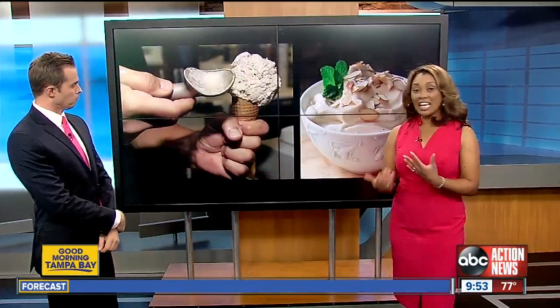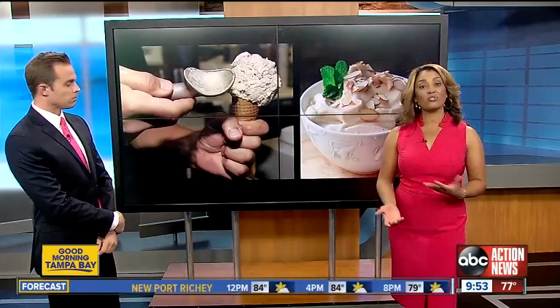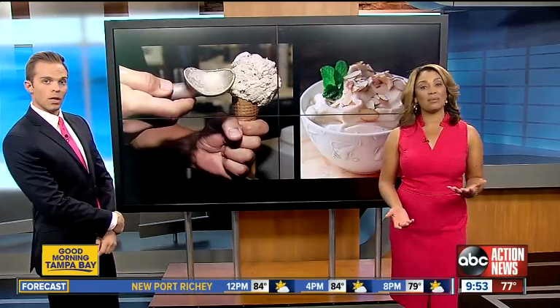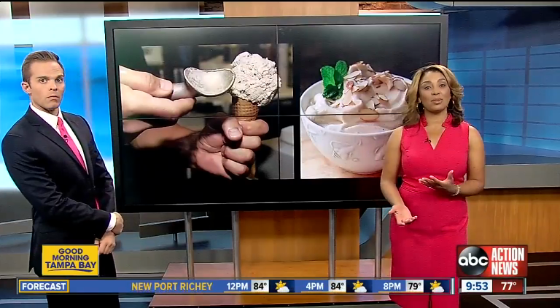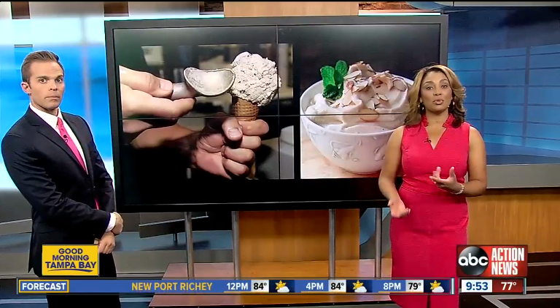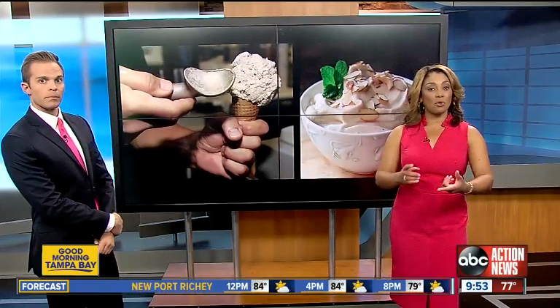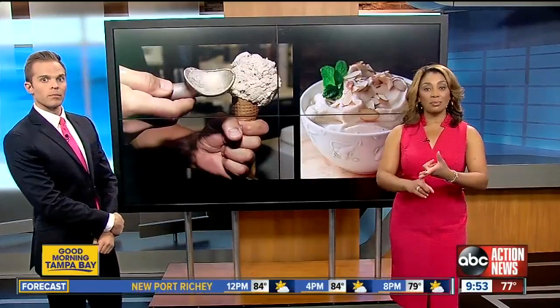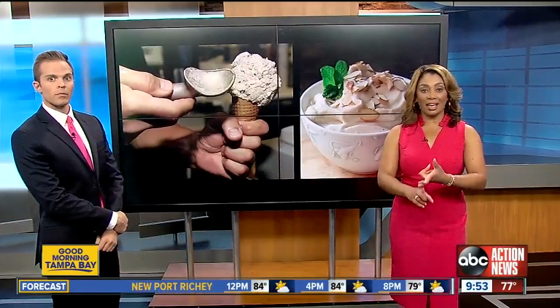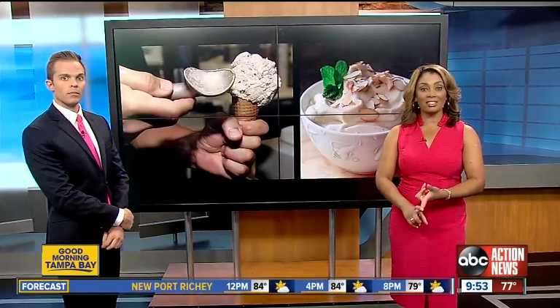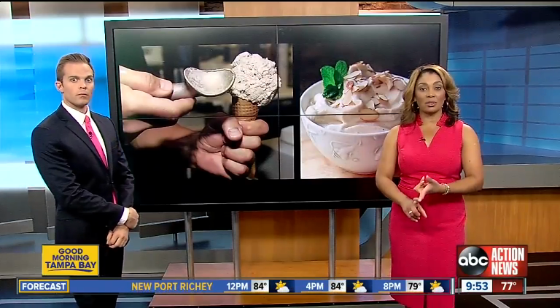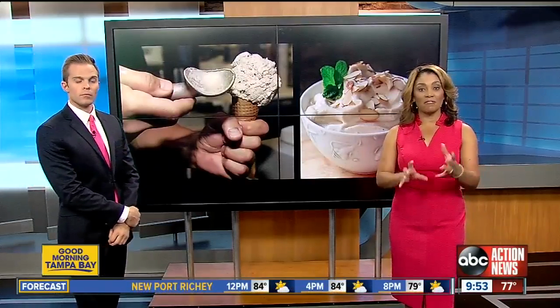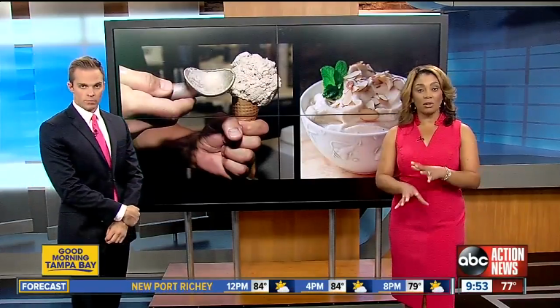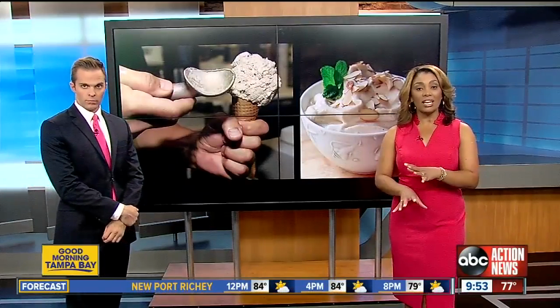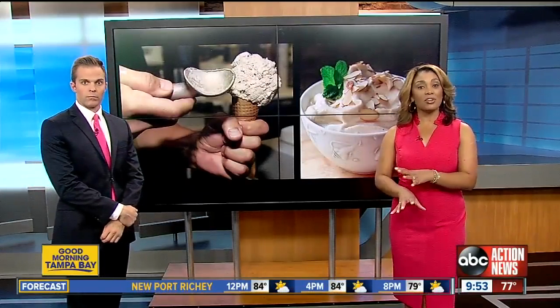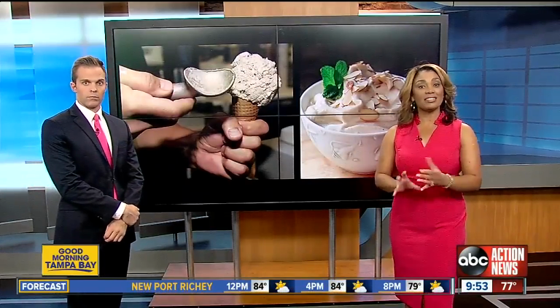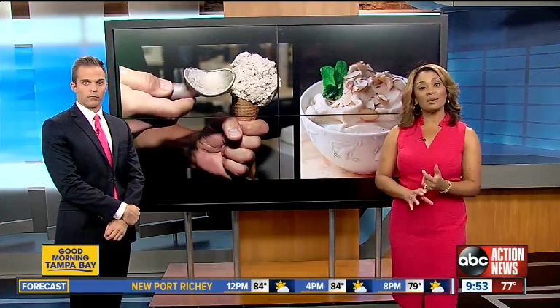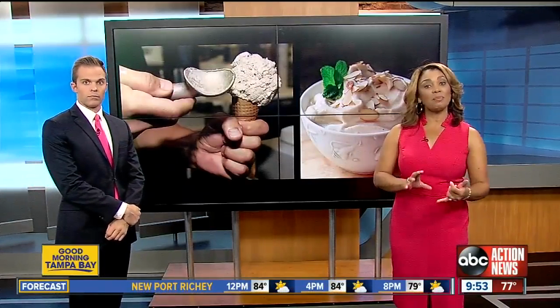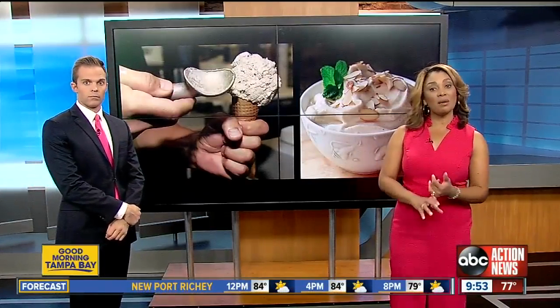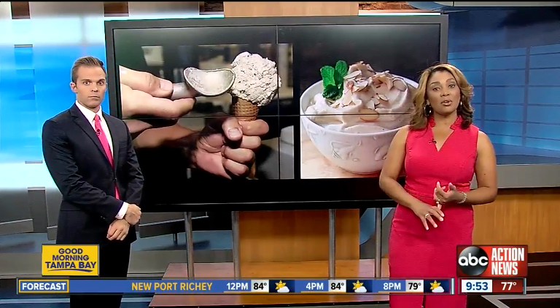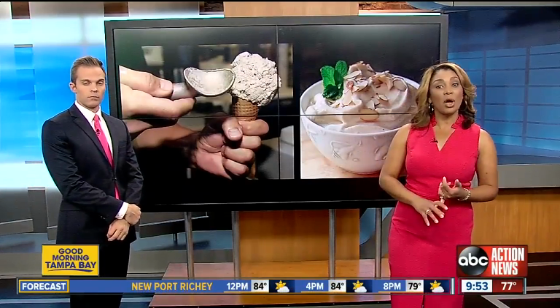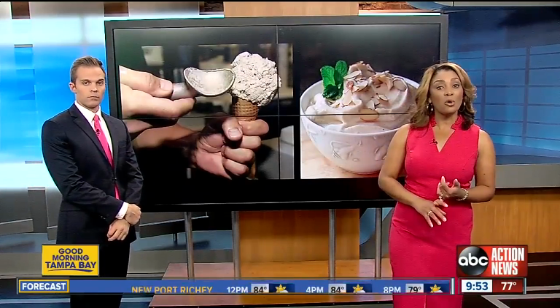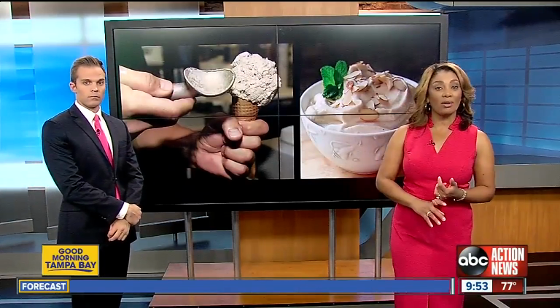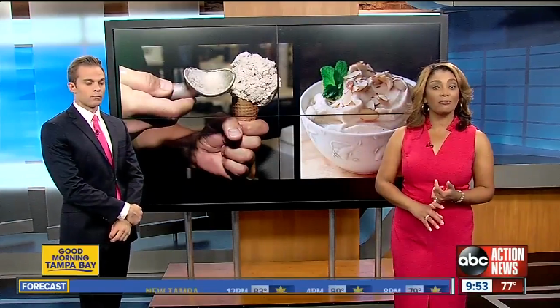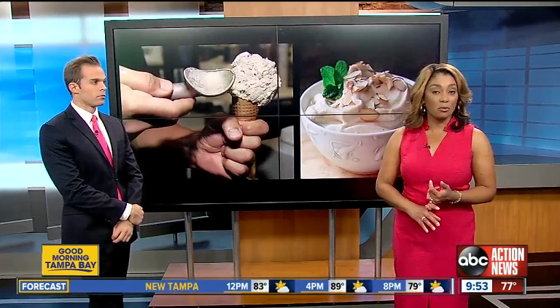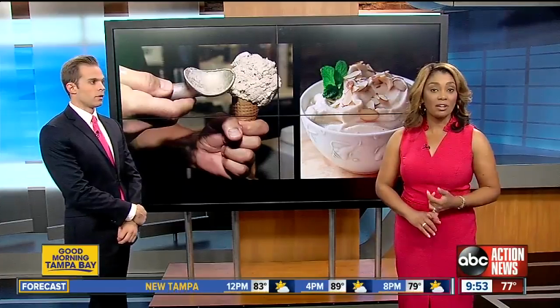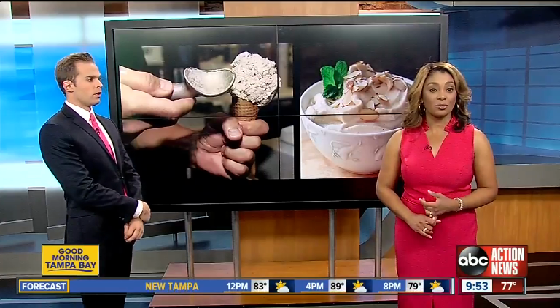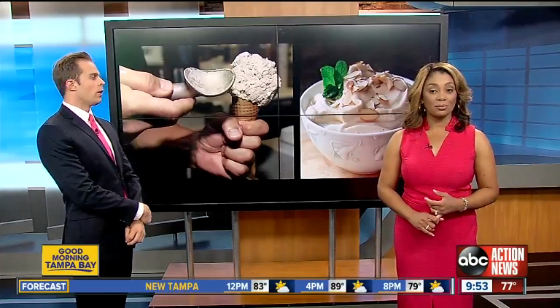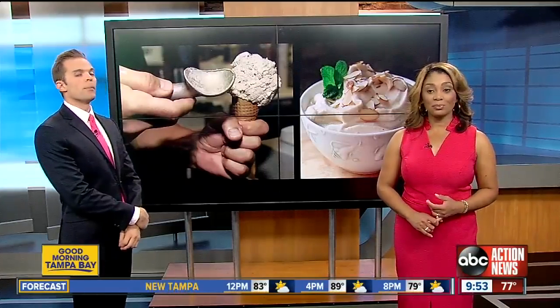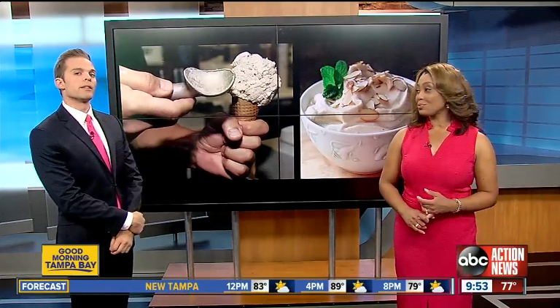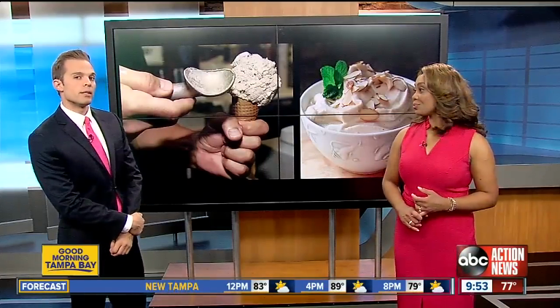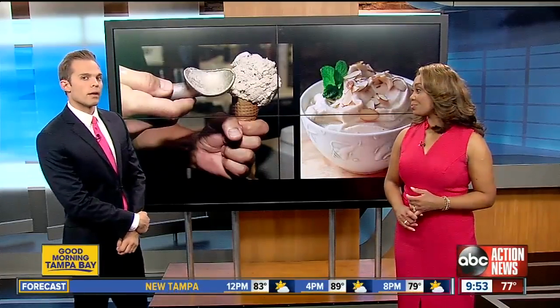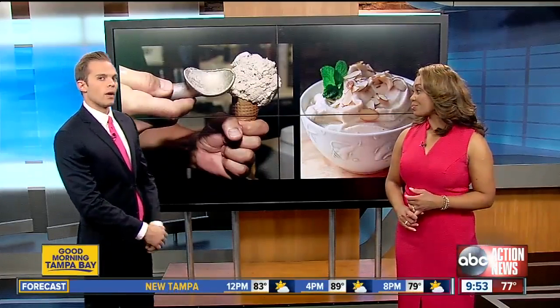Nice cream — it's blended frozen bananas with a bit of milk. You can add cinnamon, peanut butter, or cocoa powder for more flavor. I'll bet that's pretty satisfying.